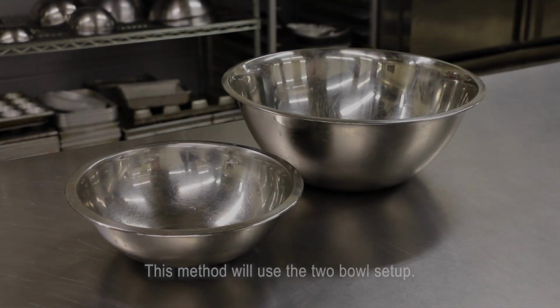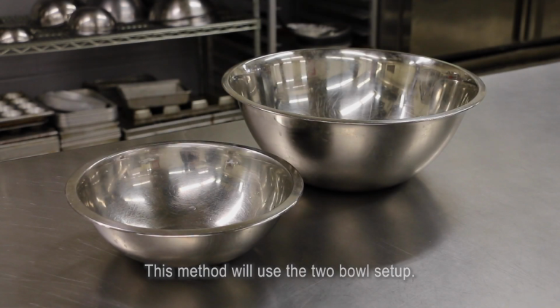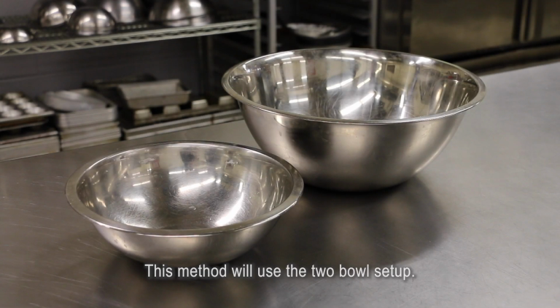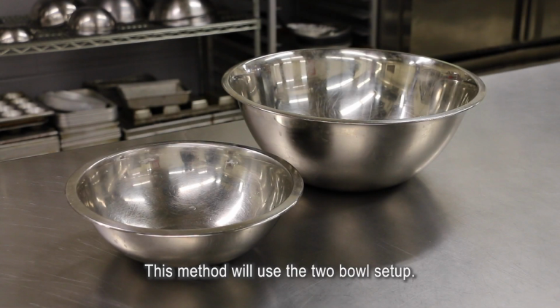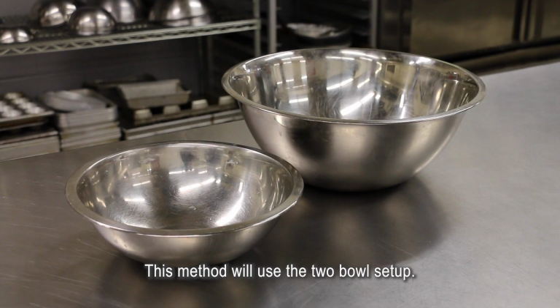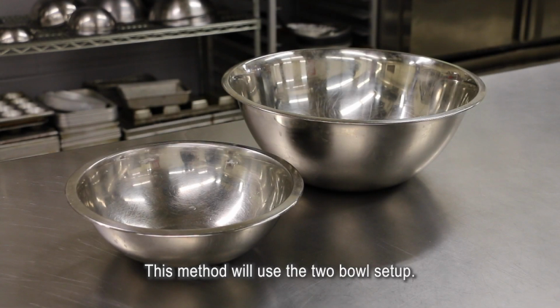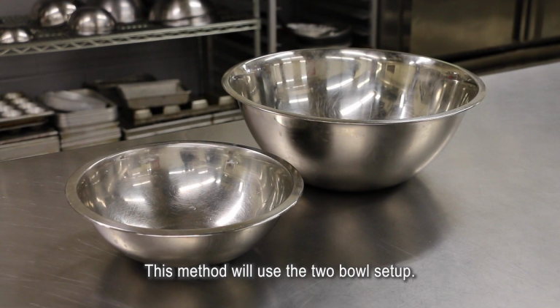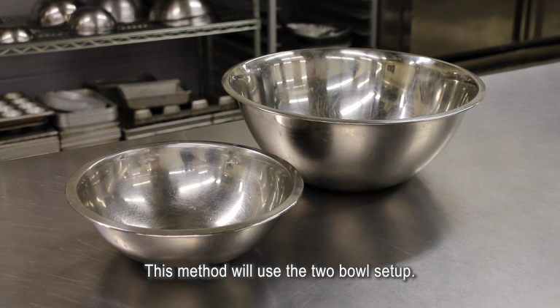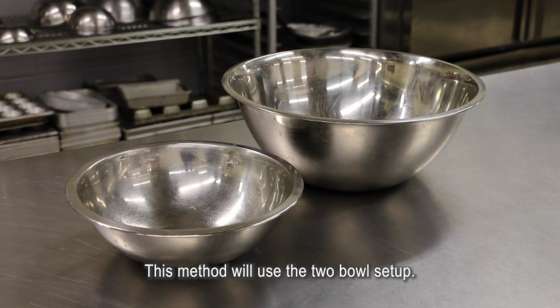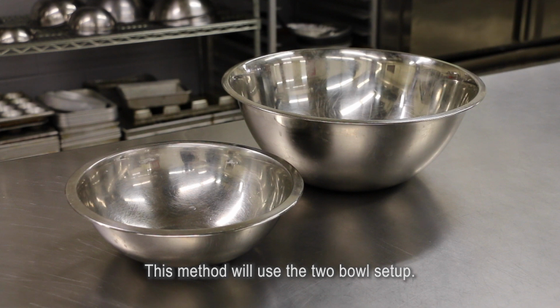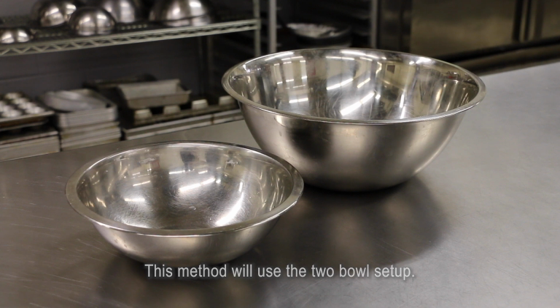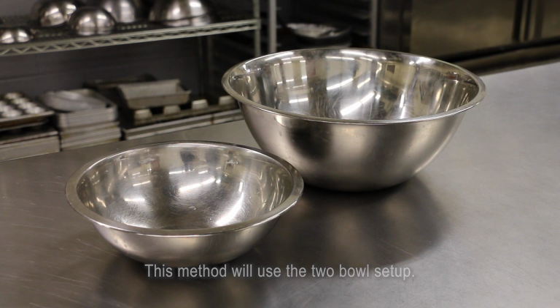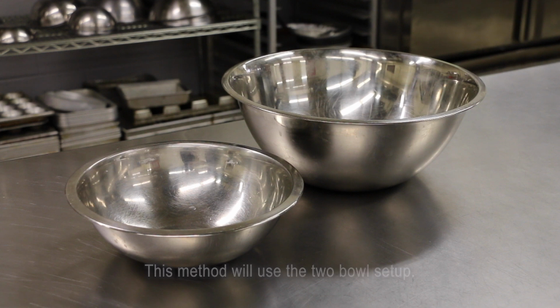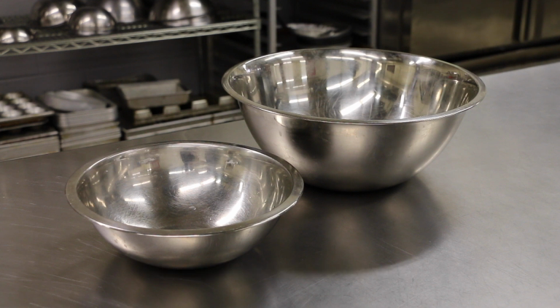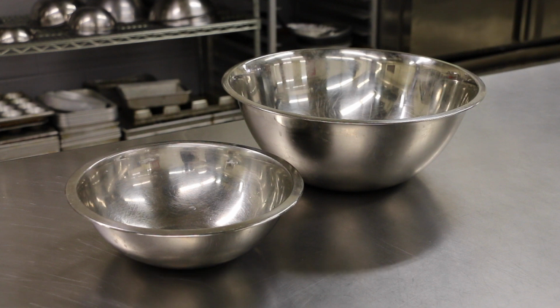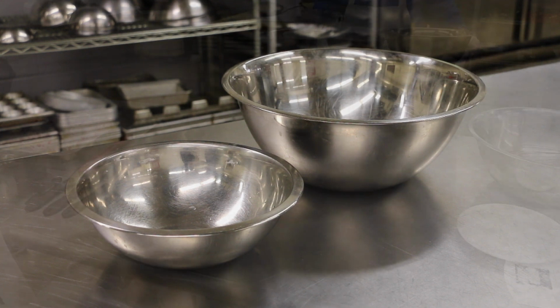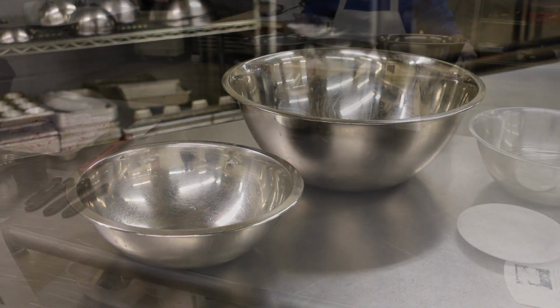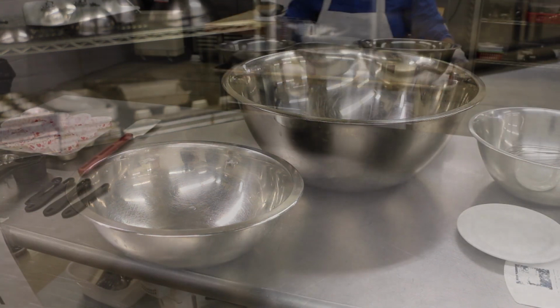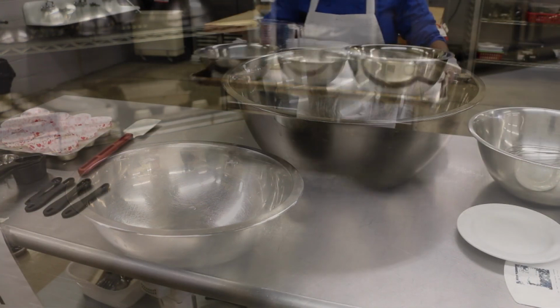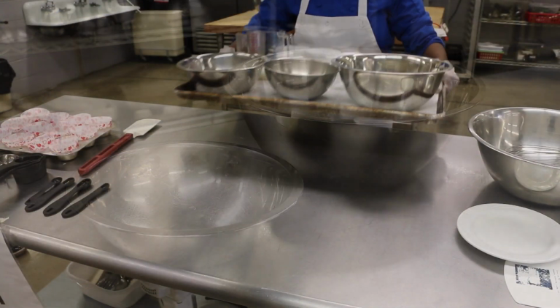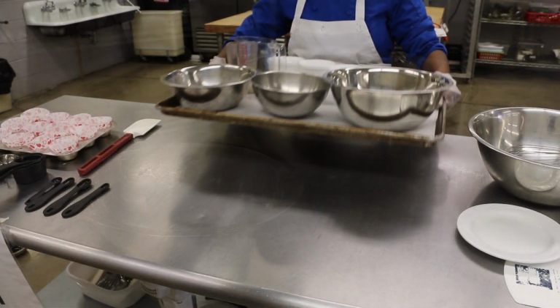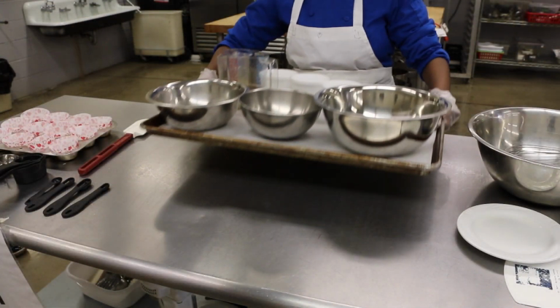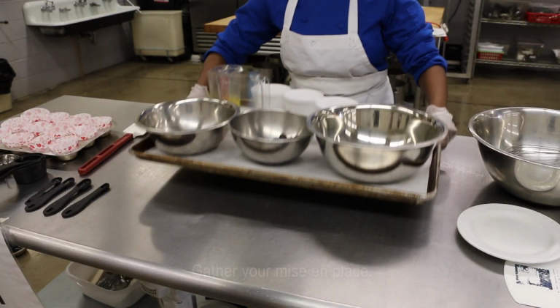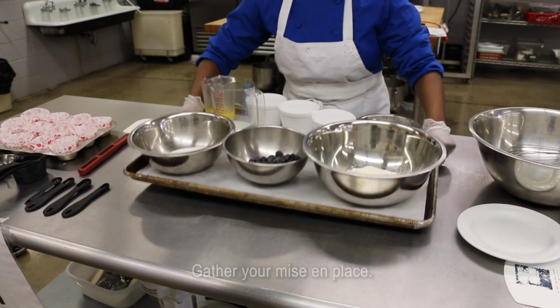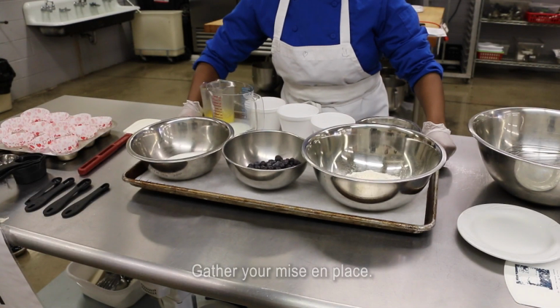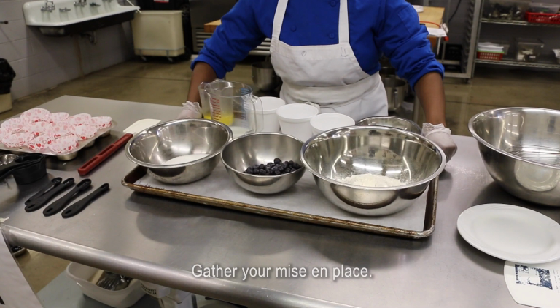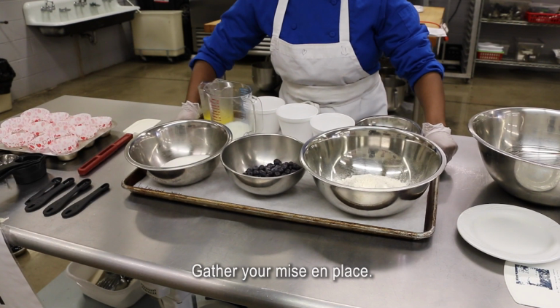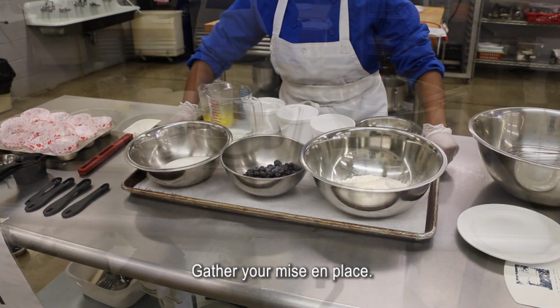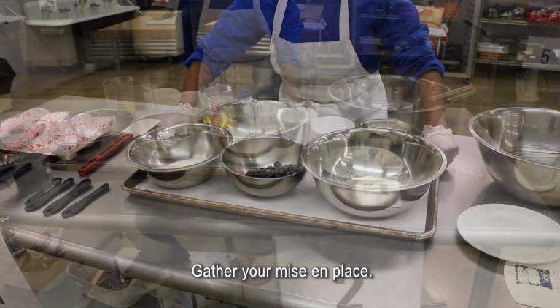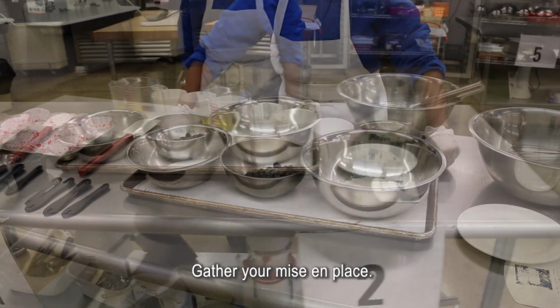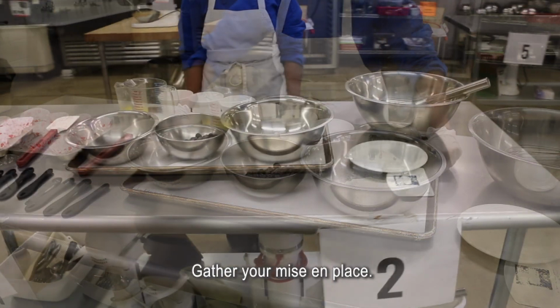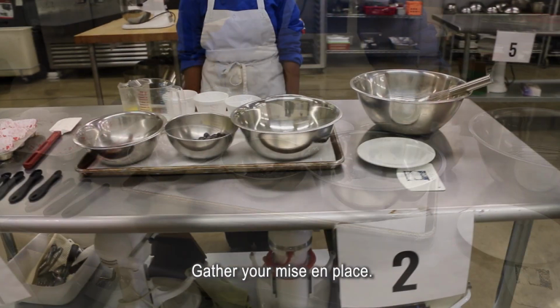This method will use the two-bowl setup. Gather your mise en place.